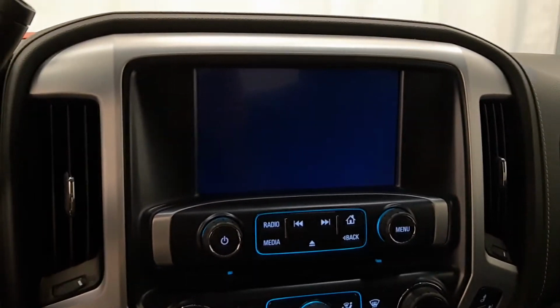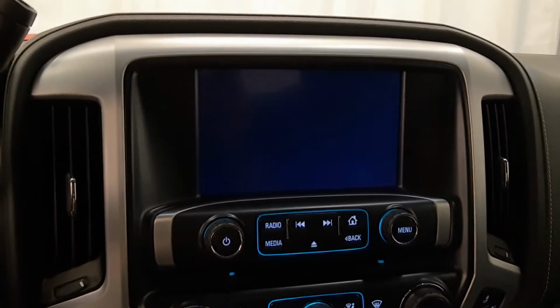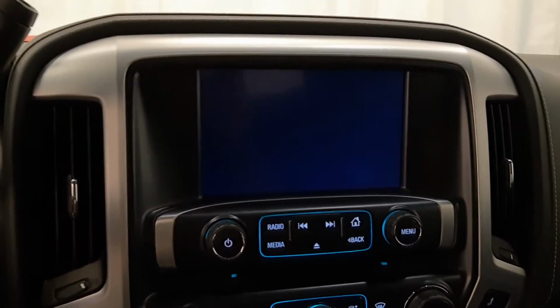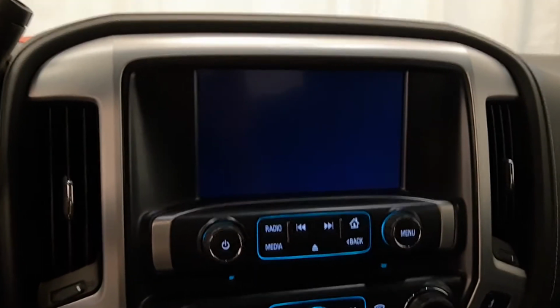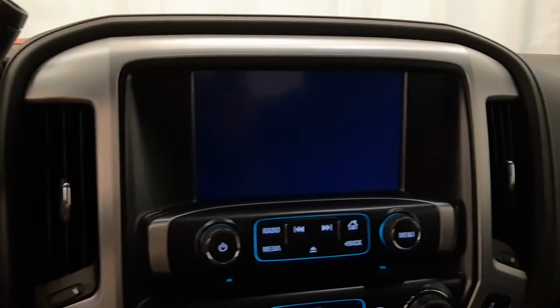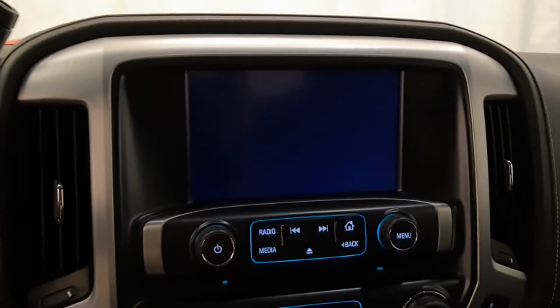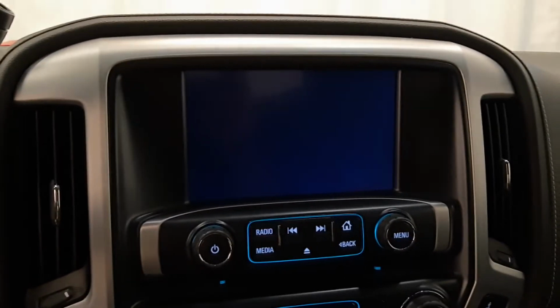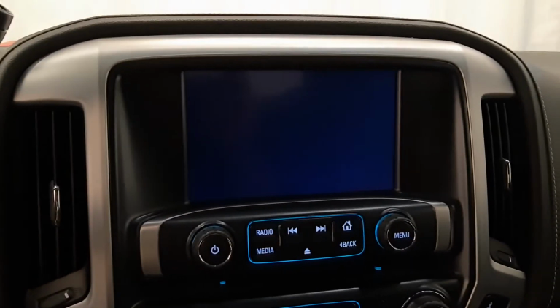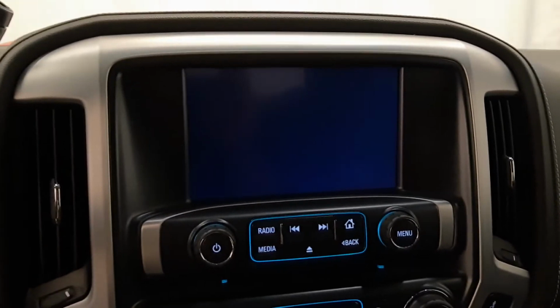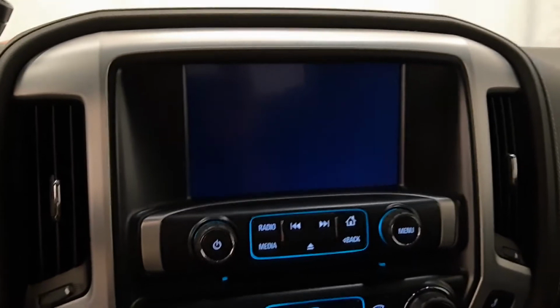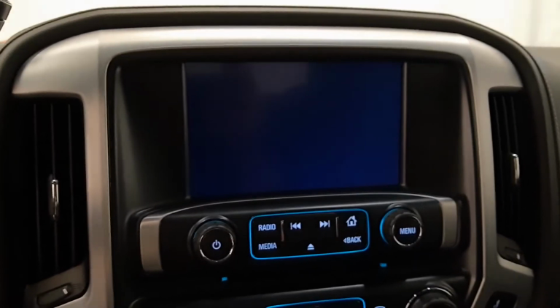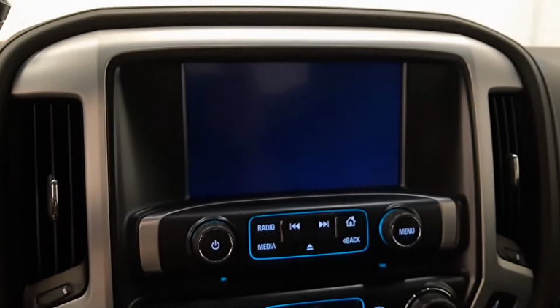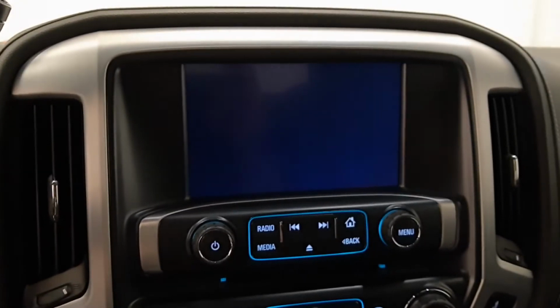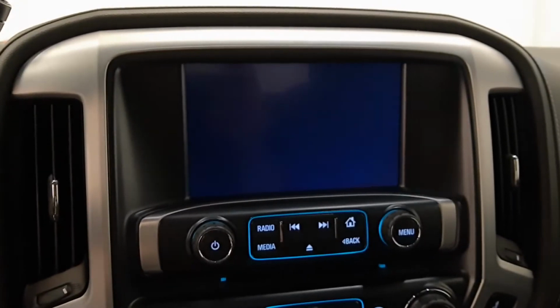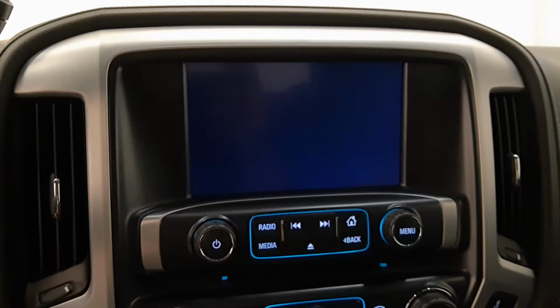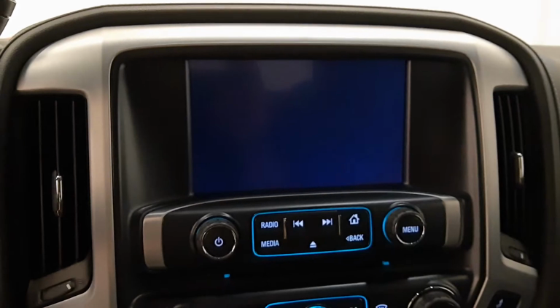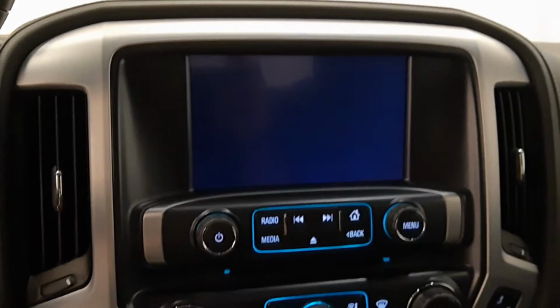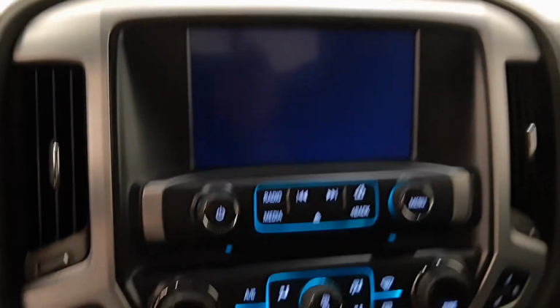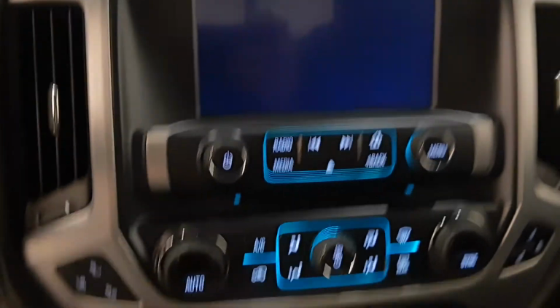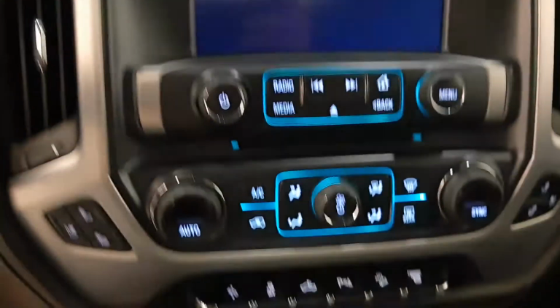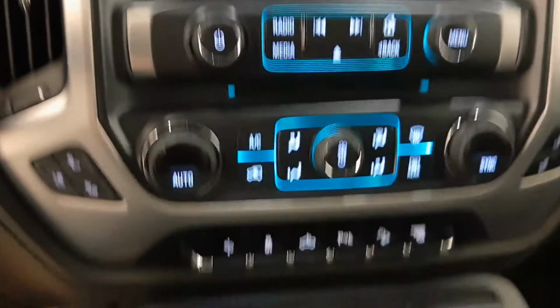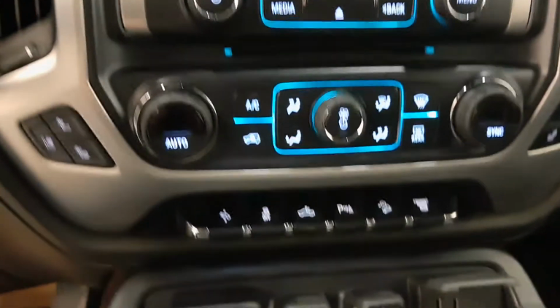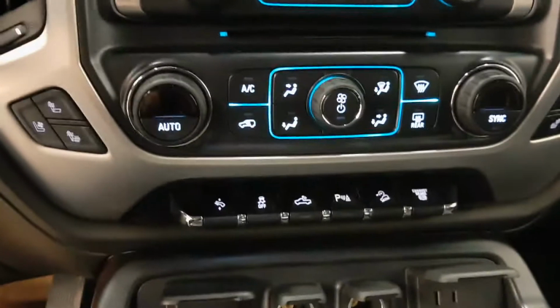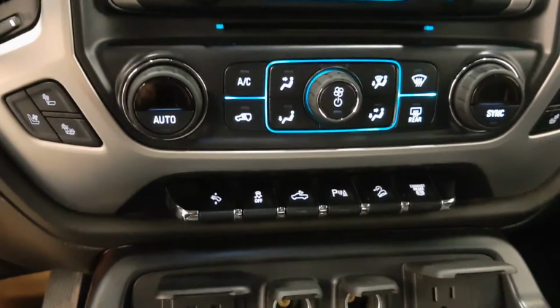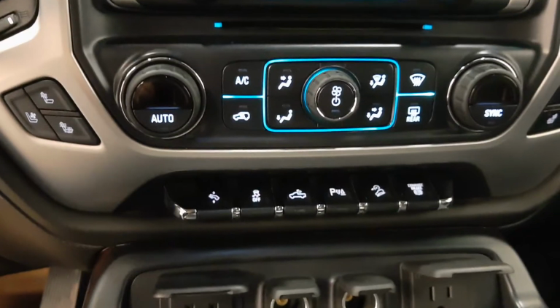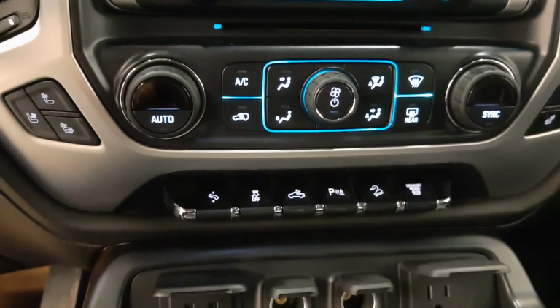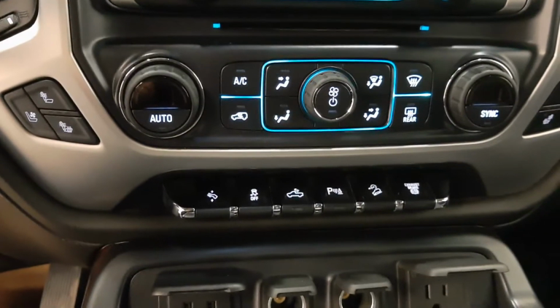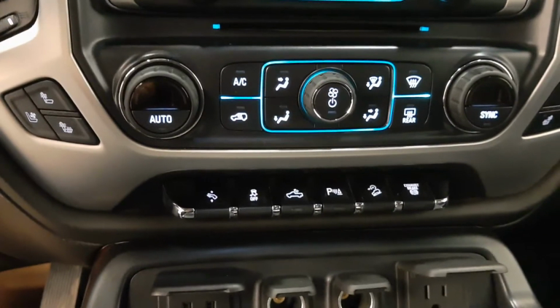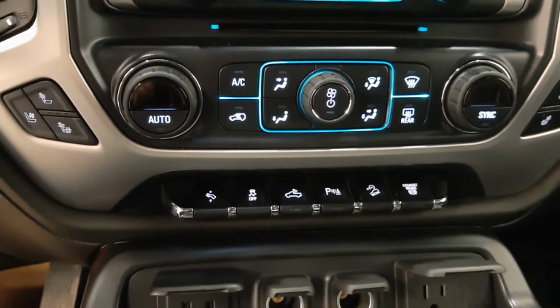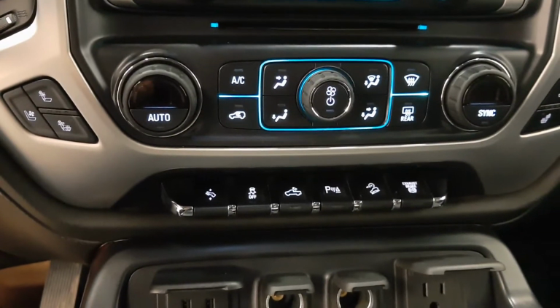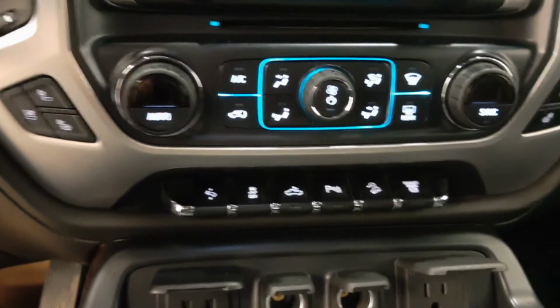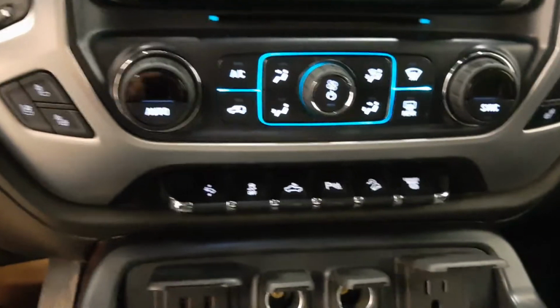AM, FM, satellite radio, backup camera, and navigation.